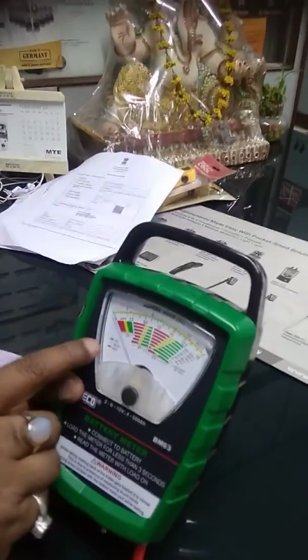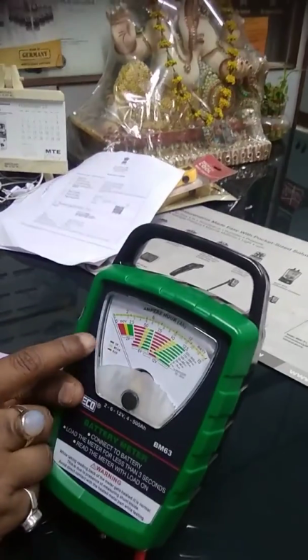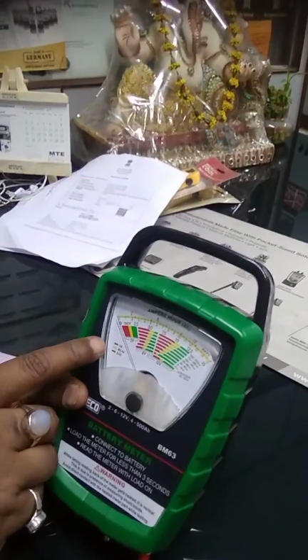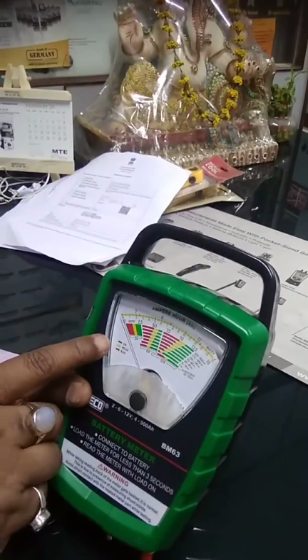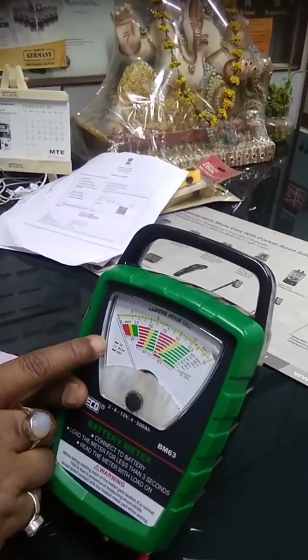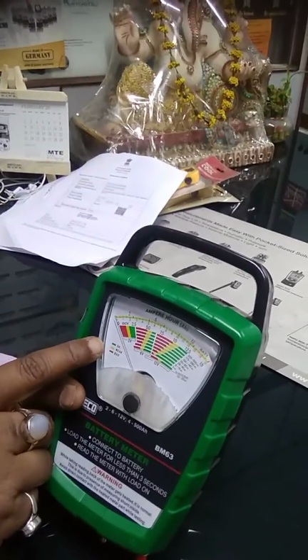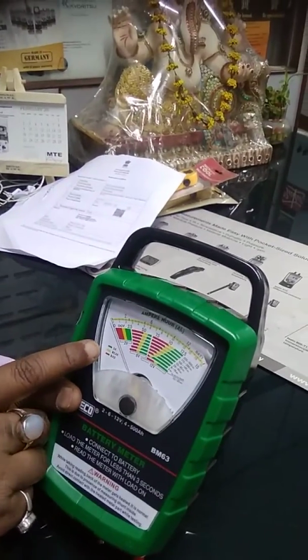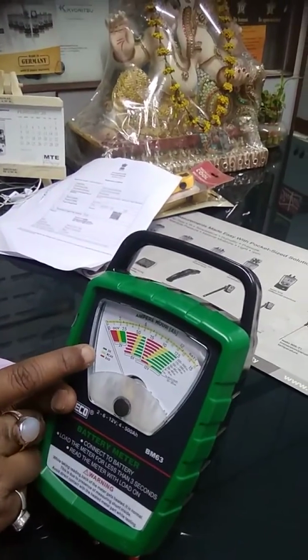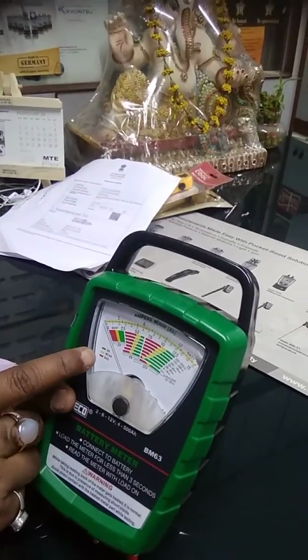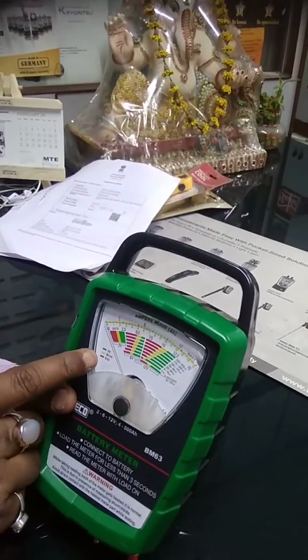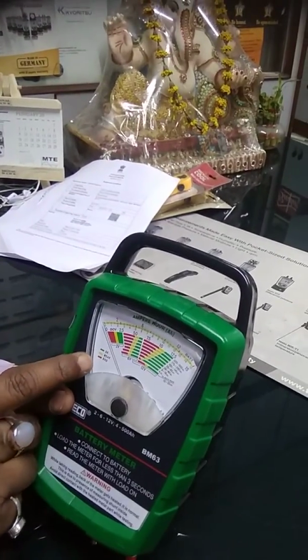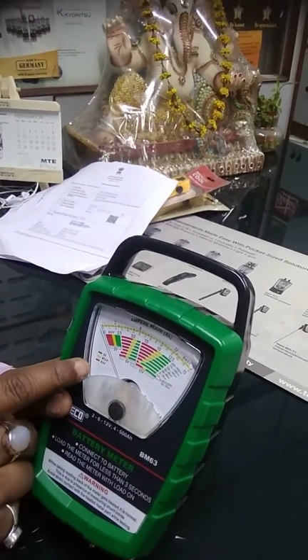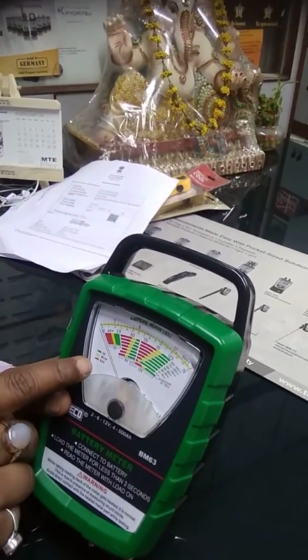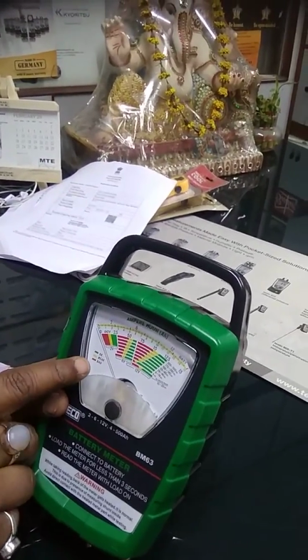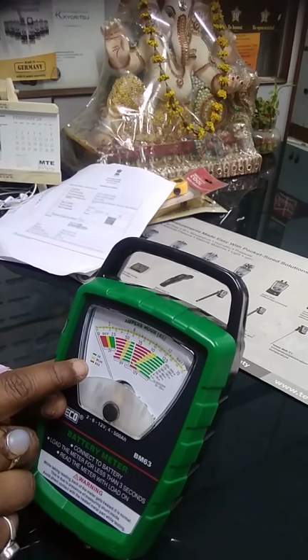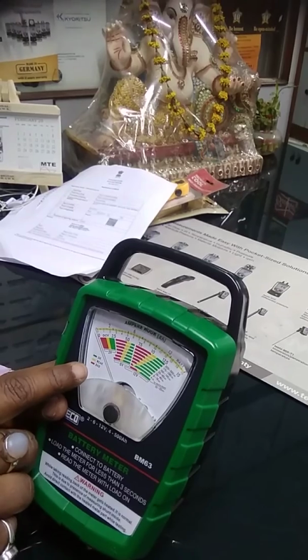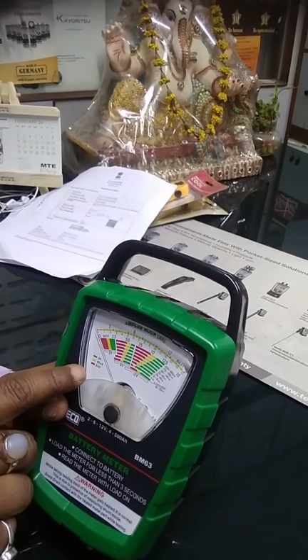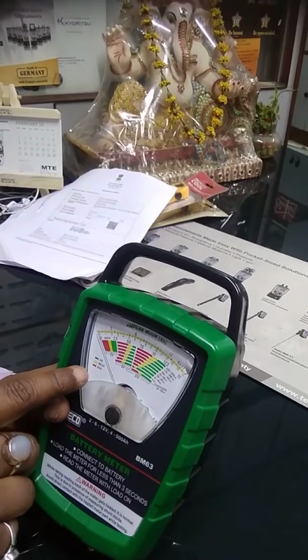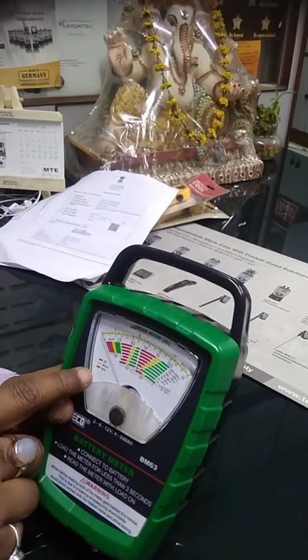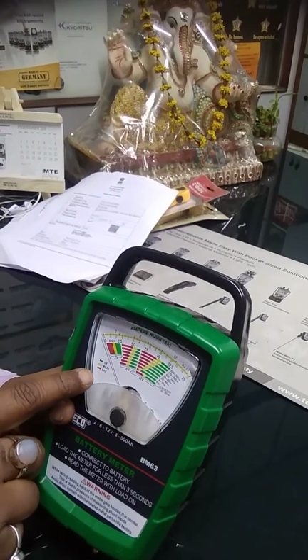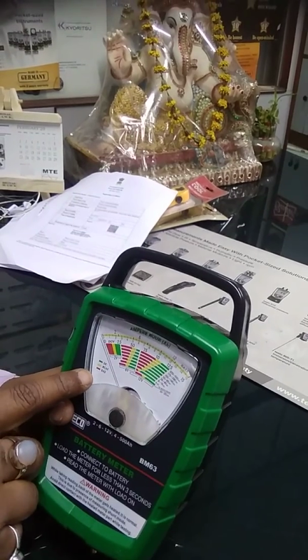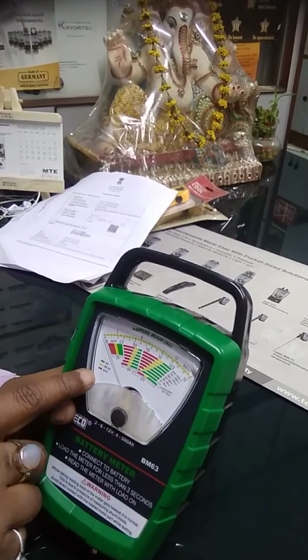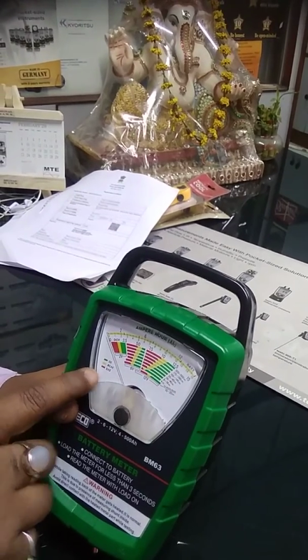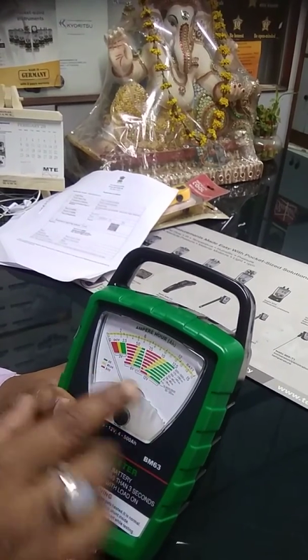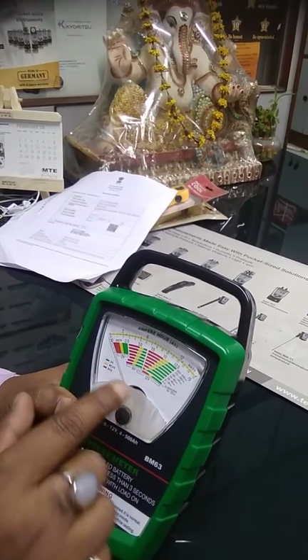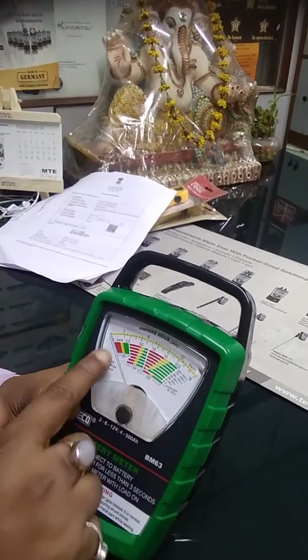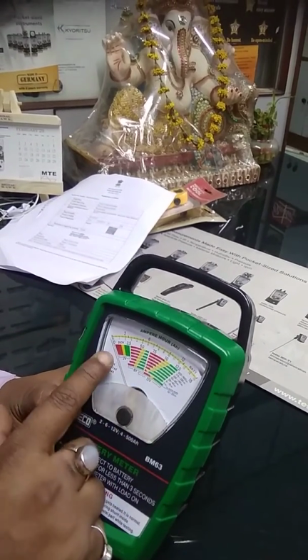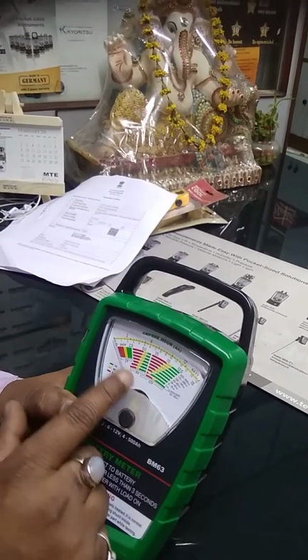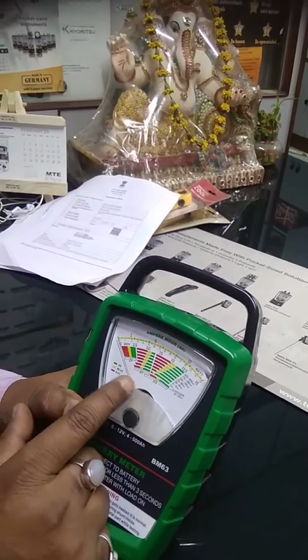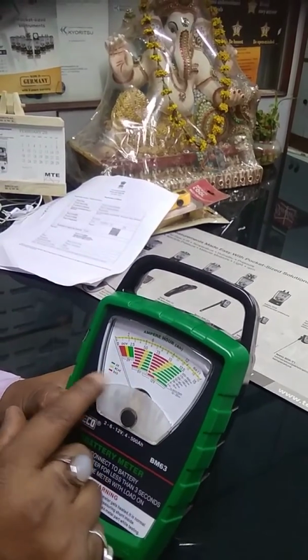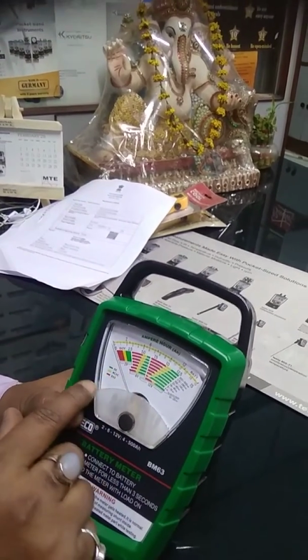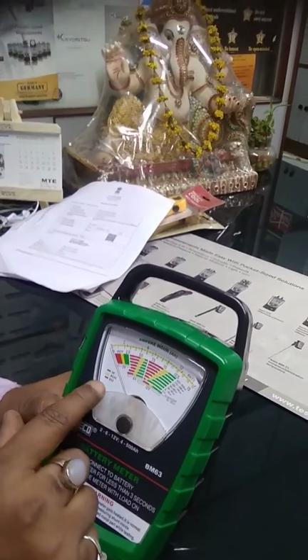If the battery is green, the battery is OK. Yellow means weak, and red means bad. You can do it like this.